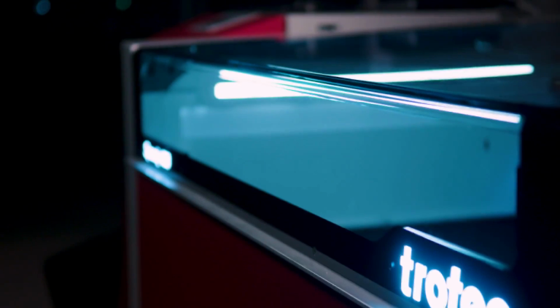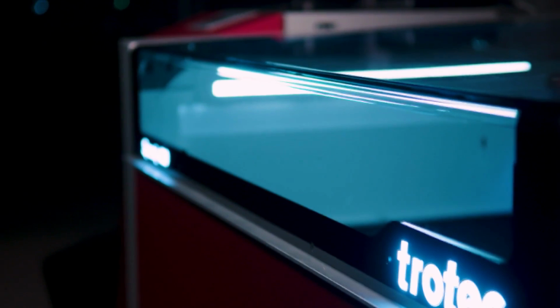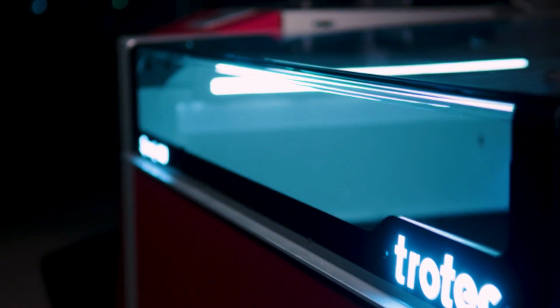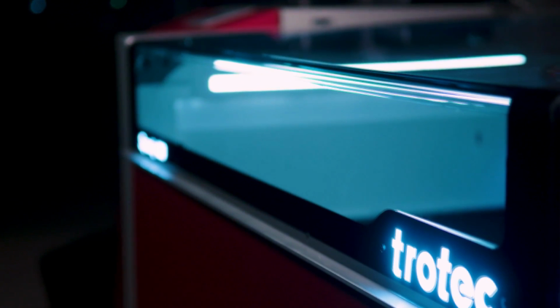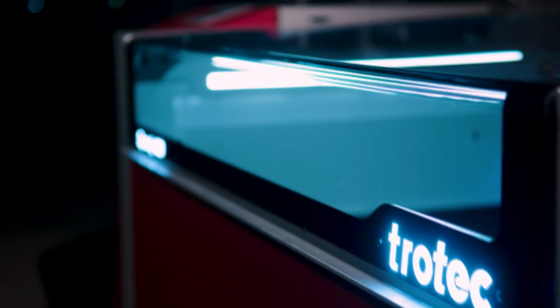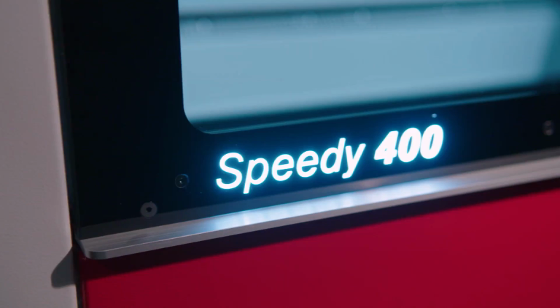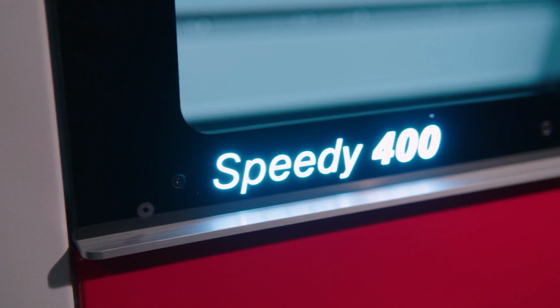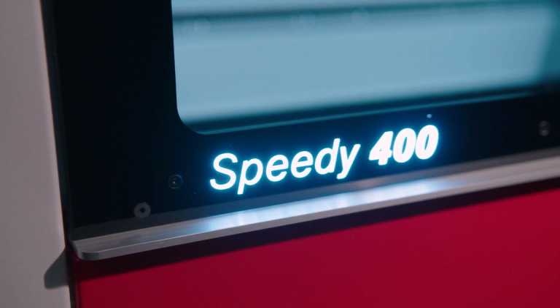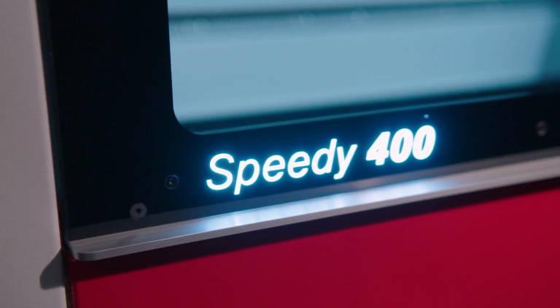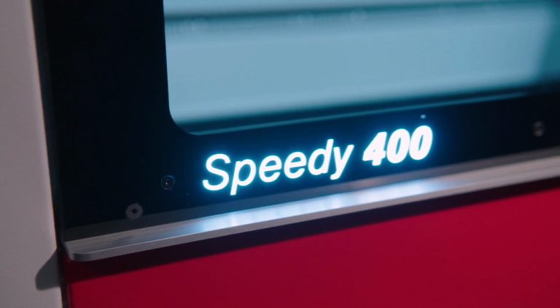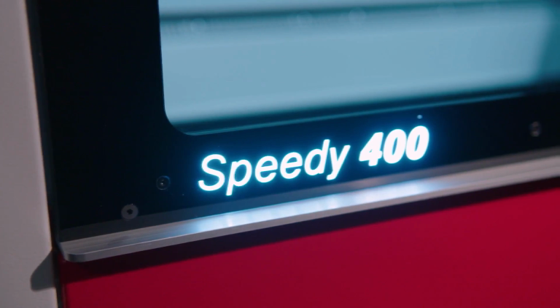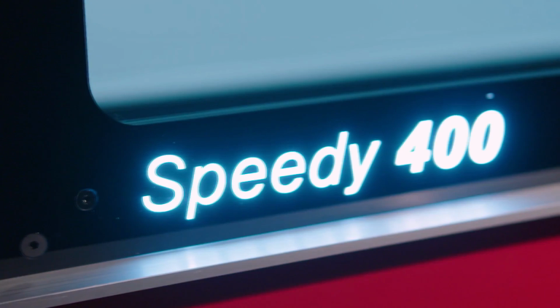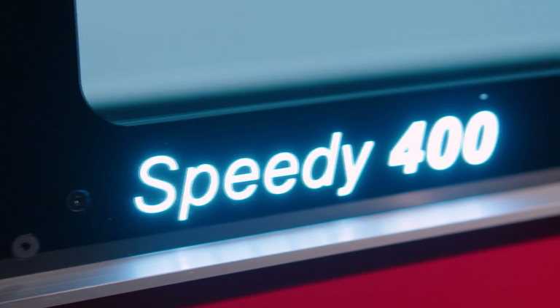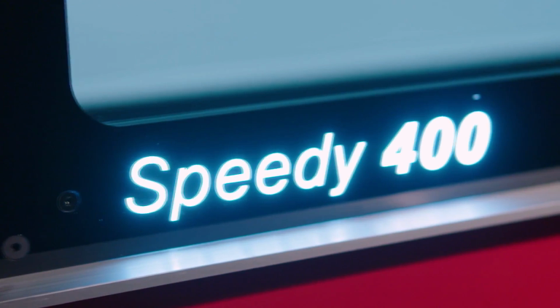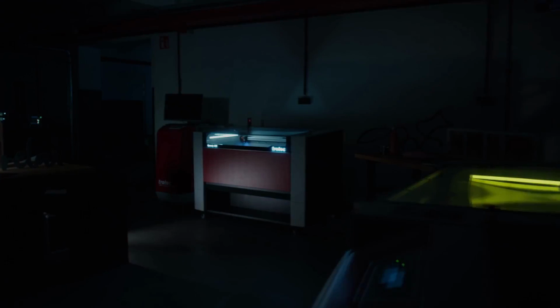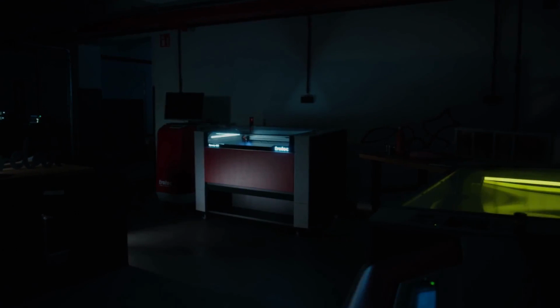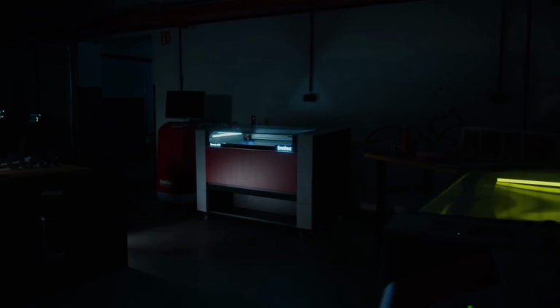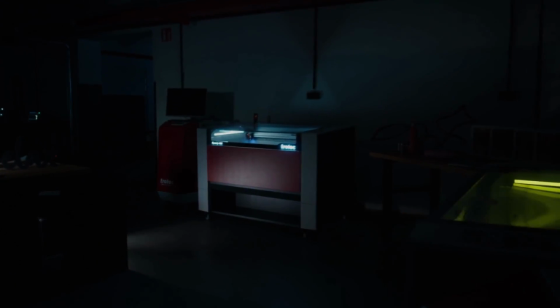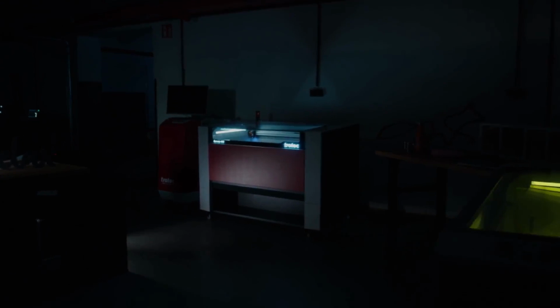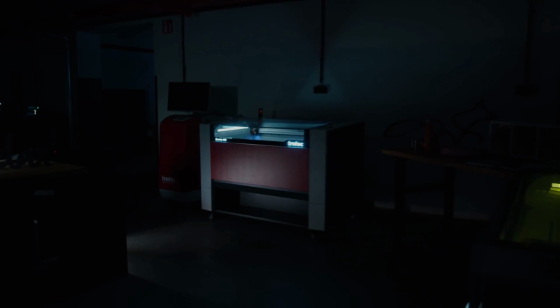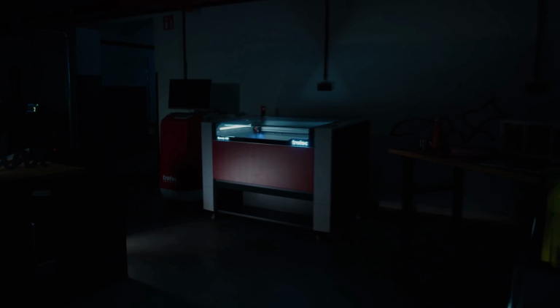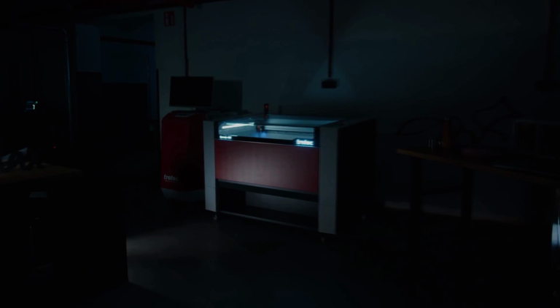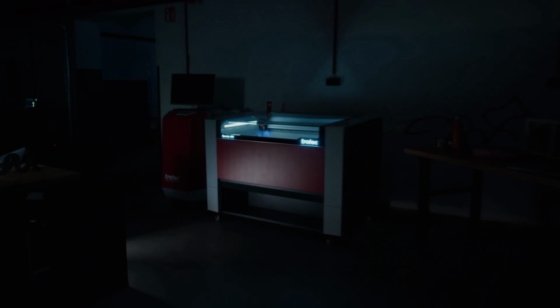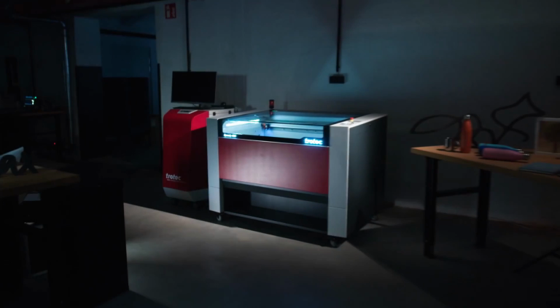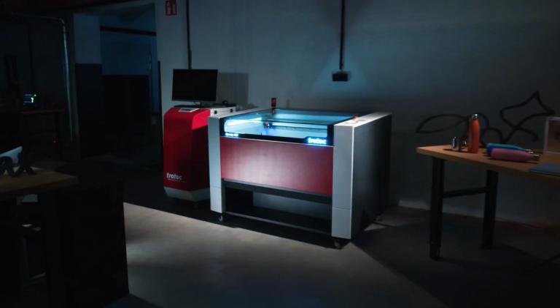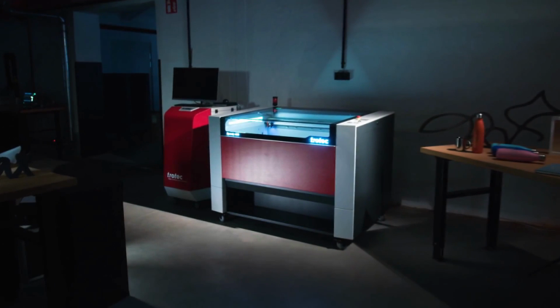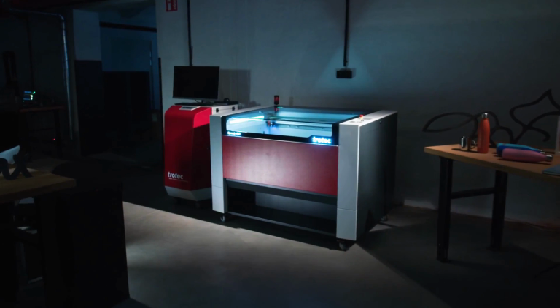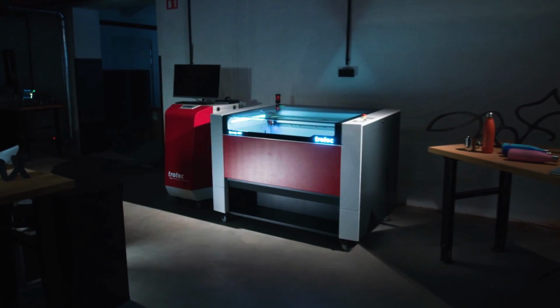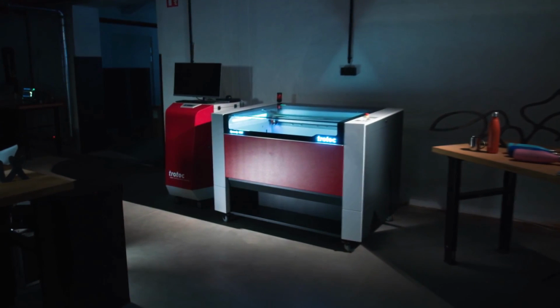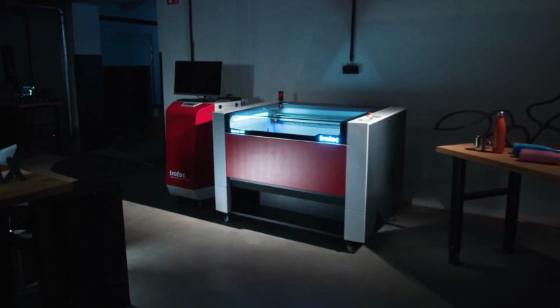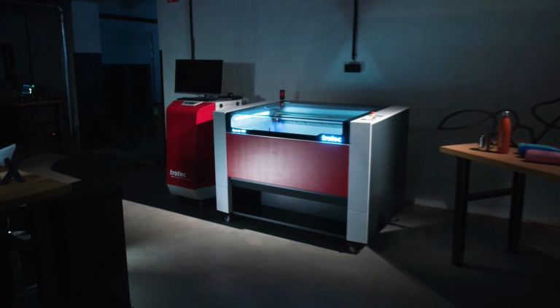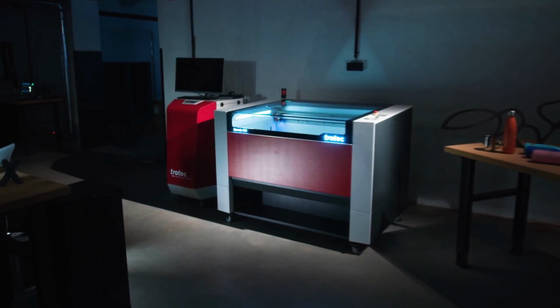So choose Trotec for the best quality and the most reliable laser machines in the industry.